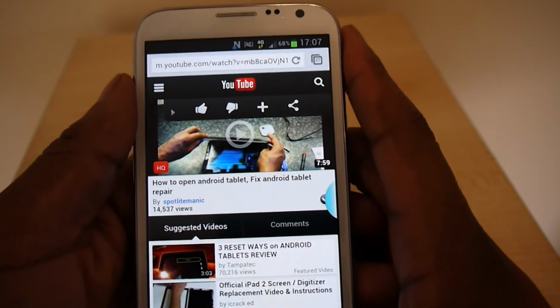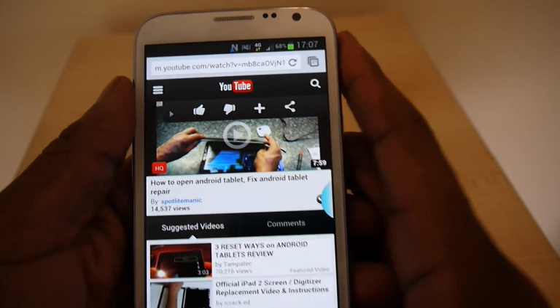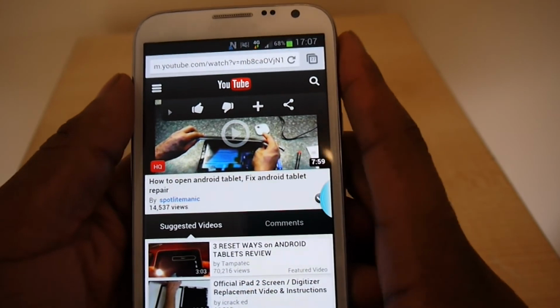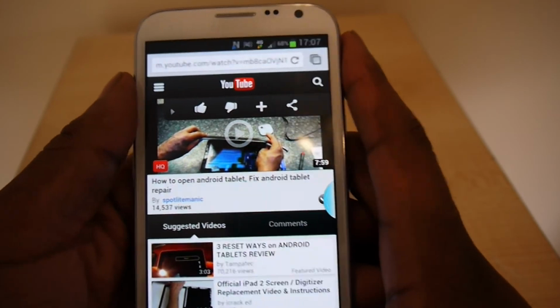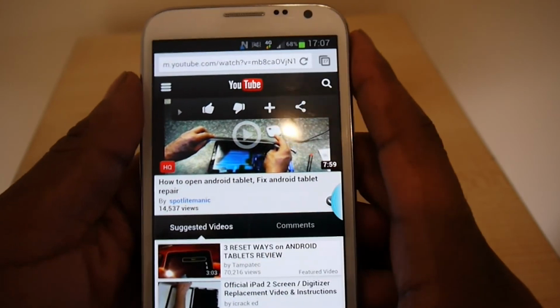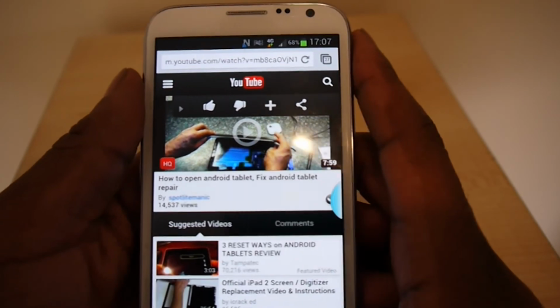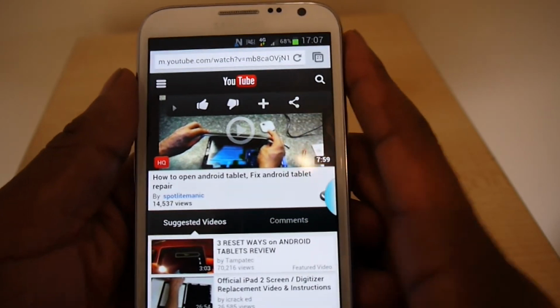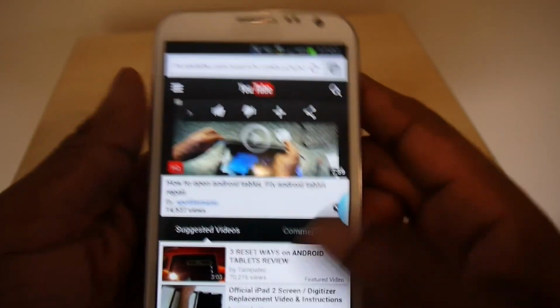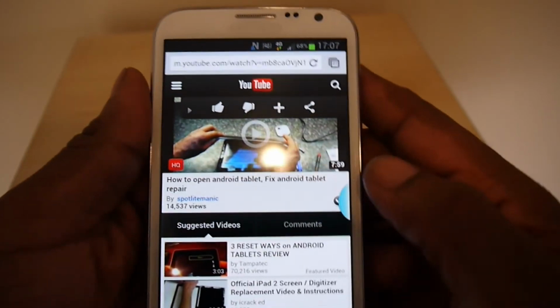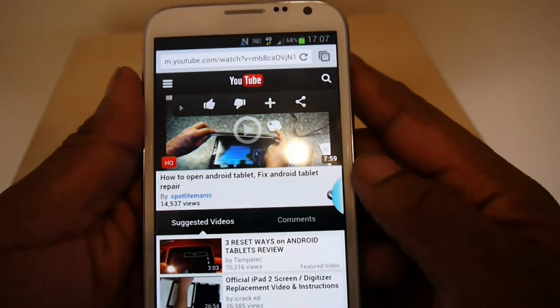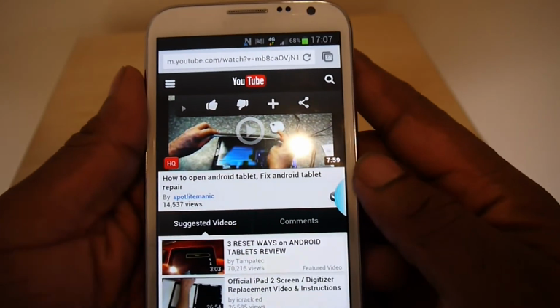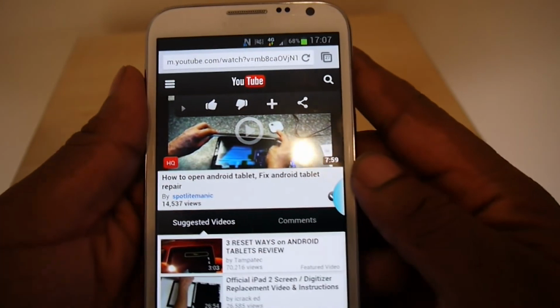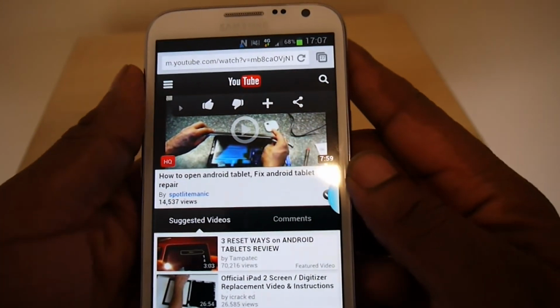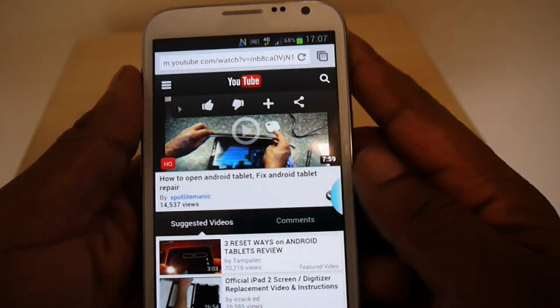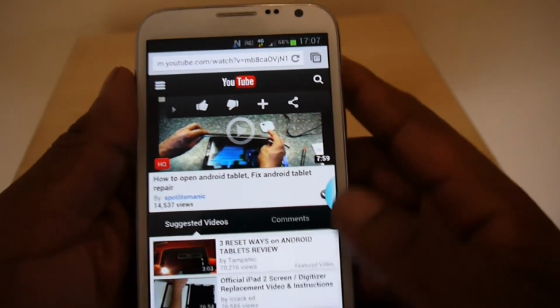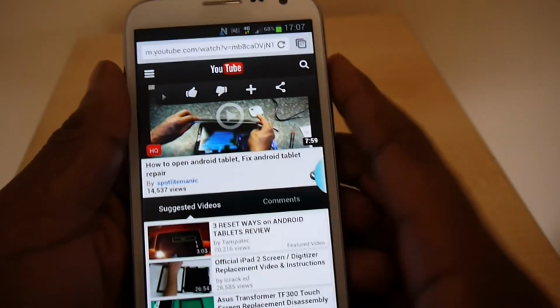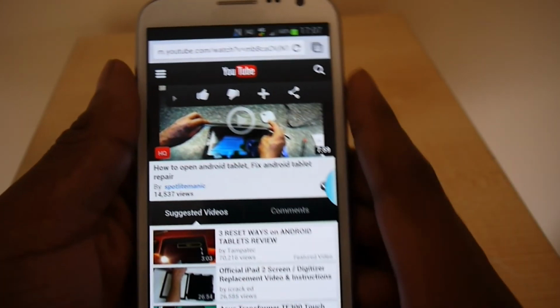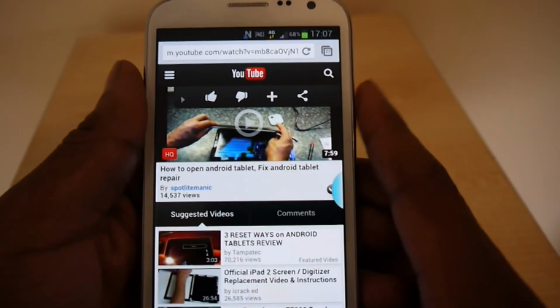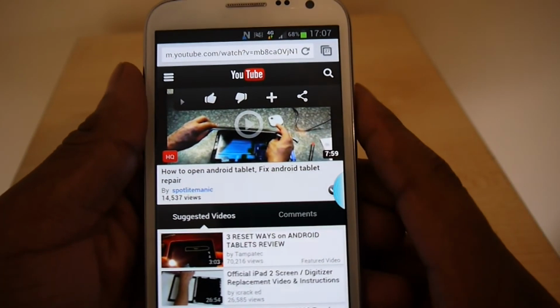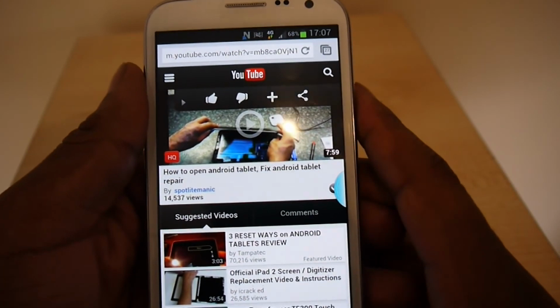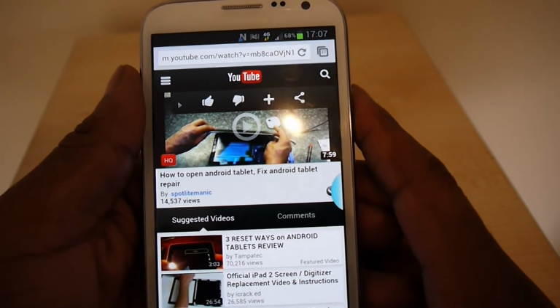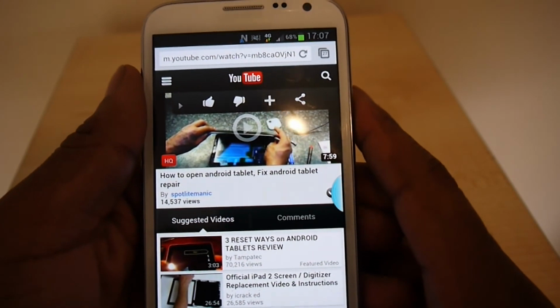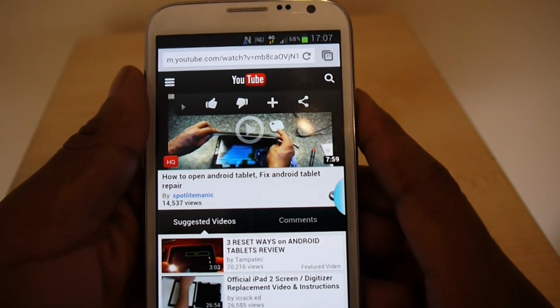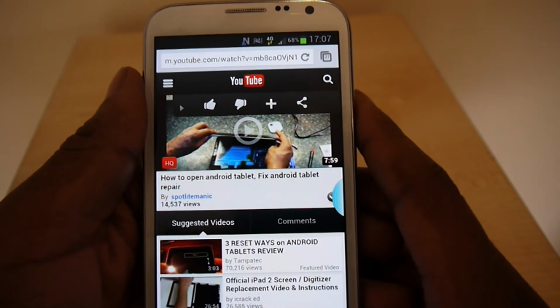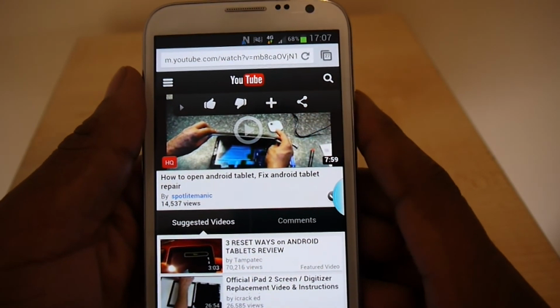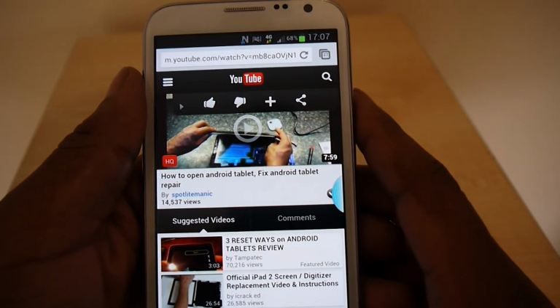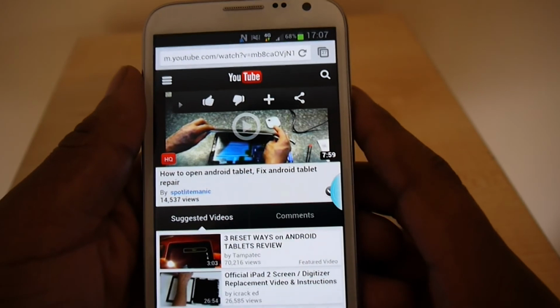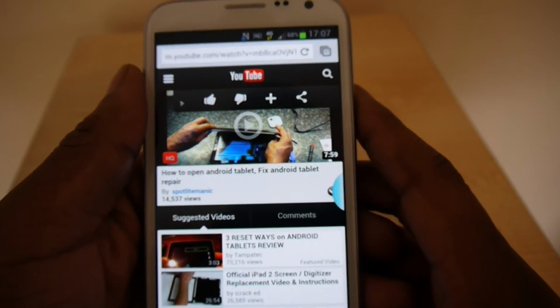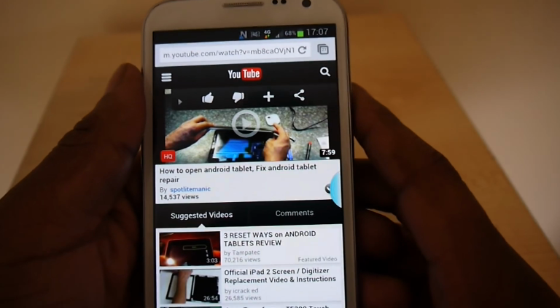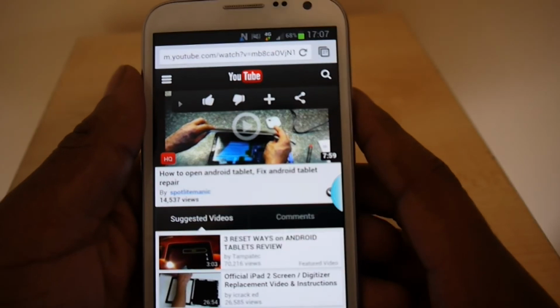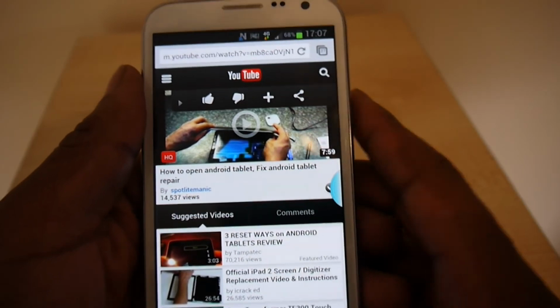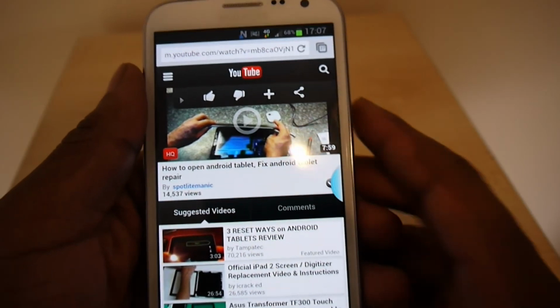Rate, comment and subscribe, share the video, and I'll see you again.